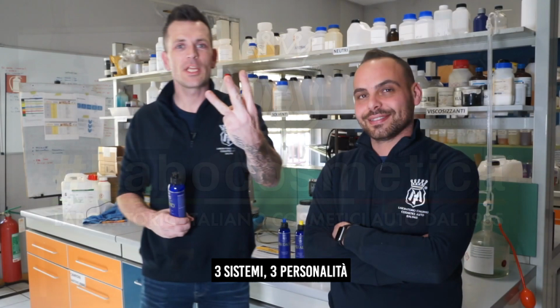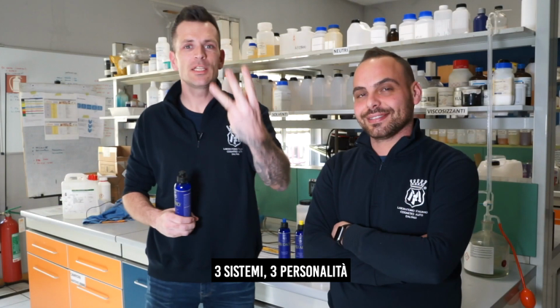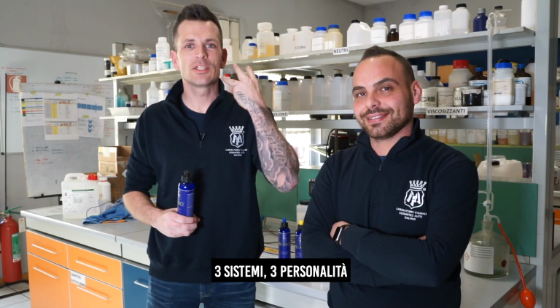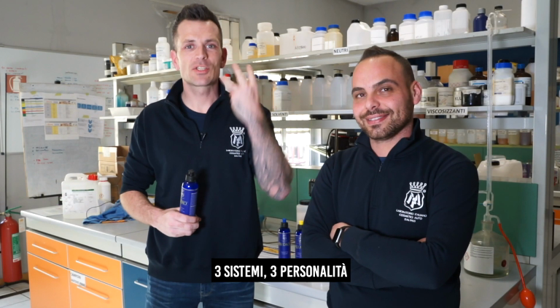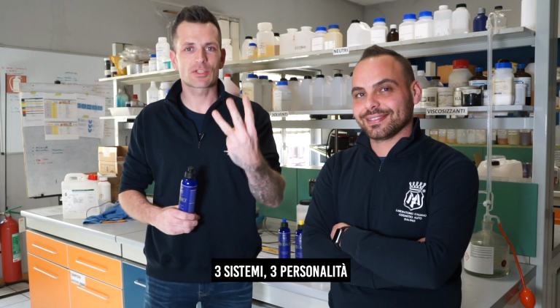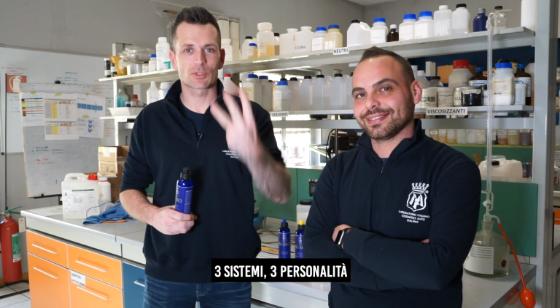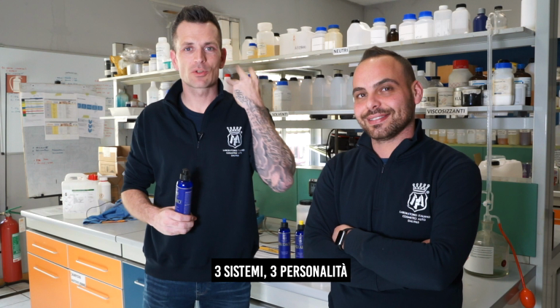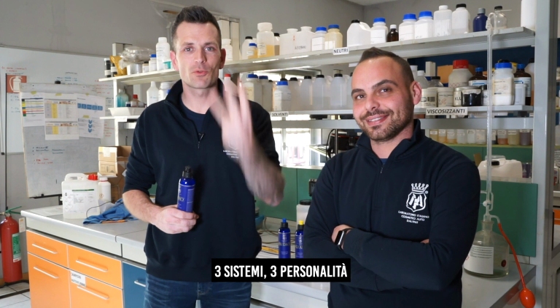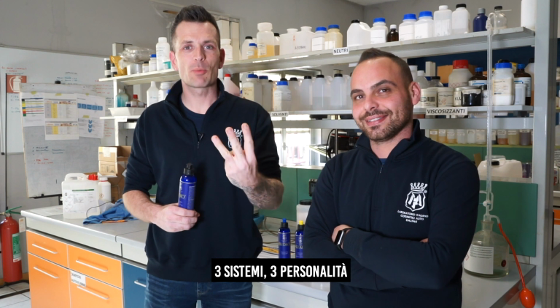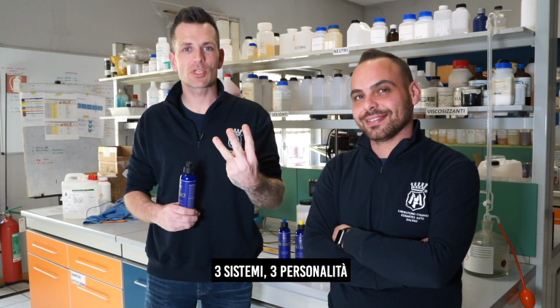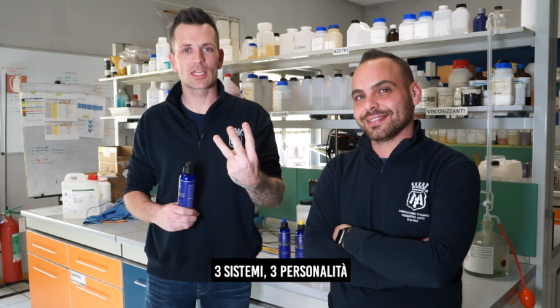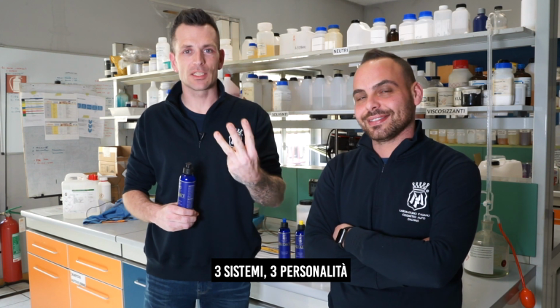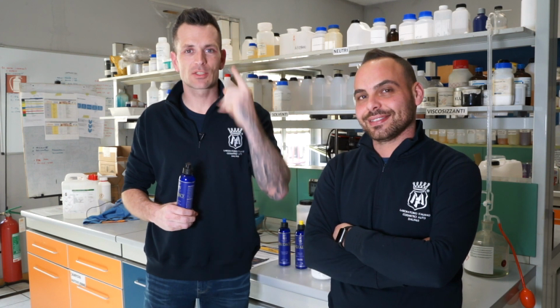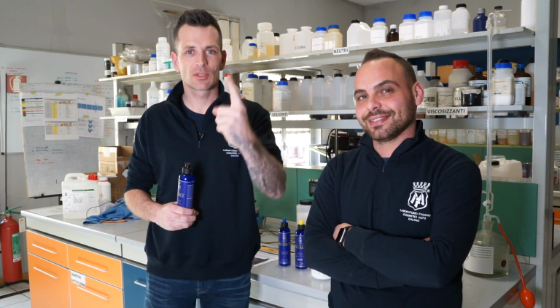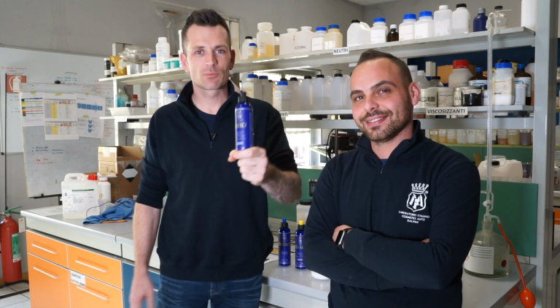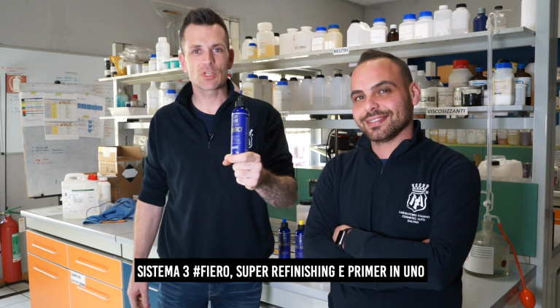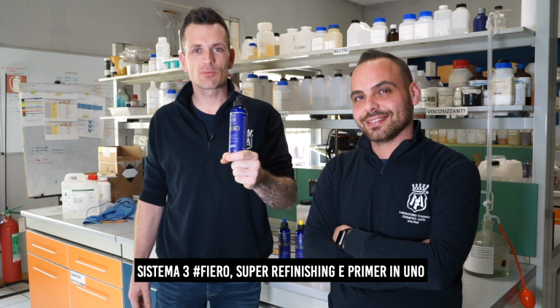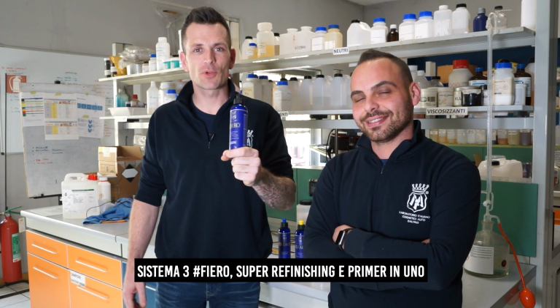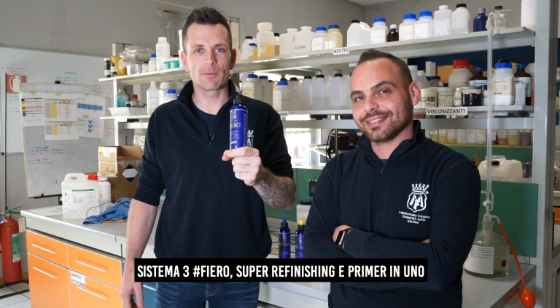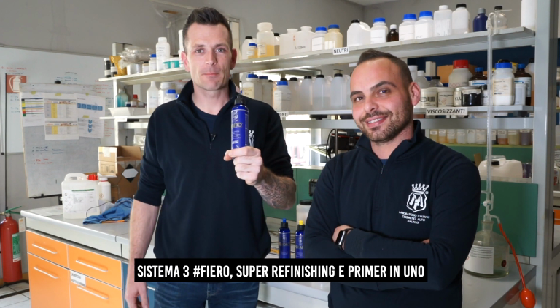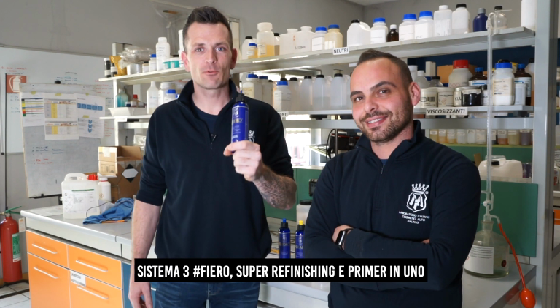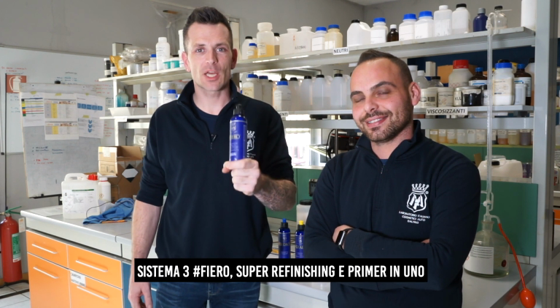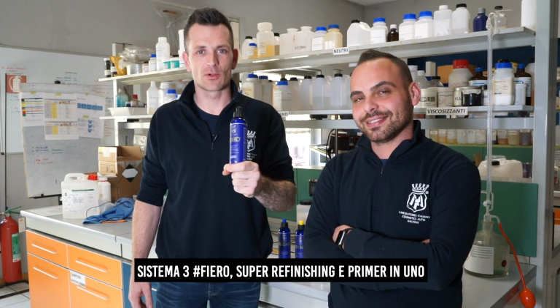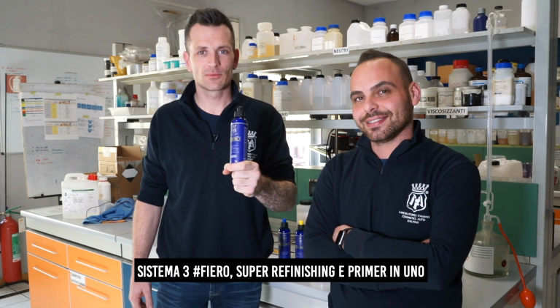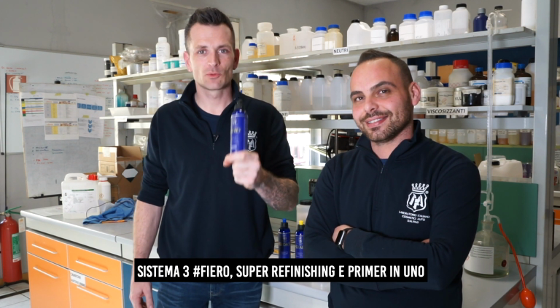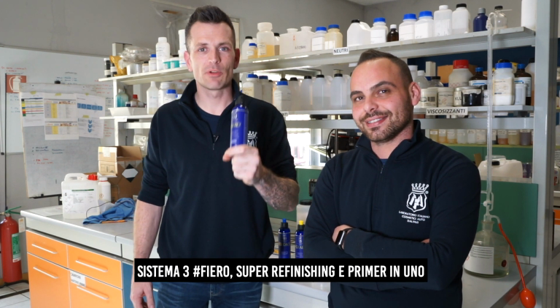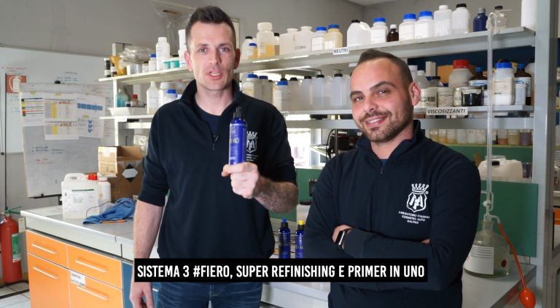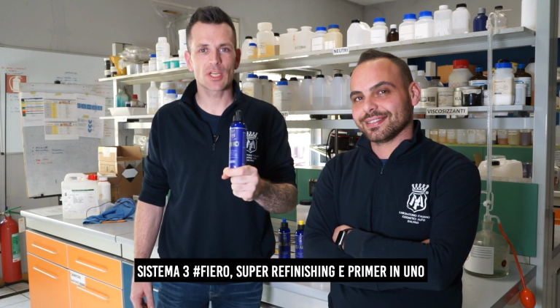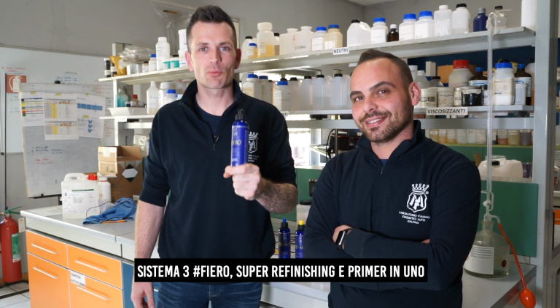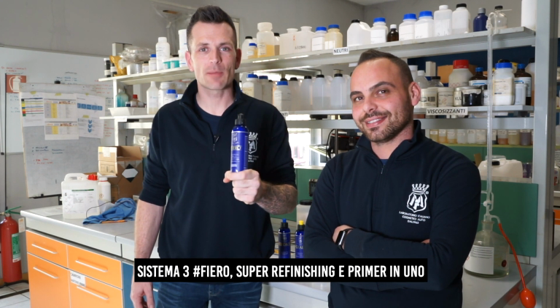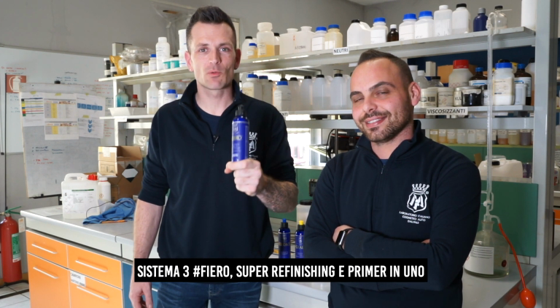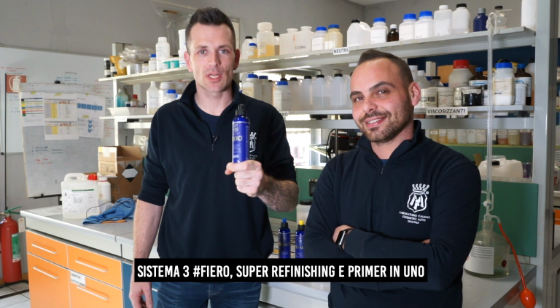Three systems, three personalities. System three: Fiero — refinishing and primer in one.